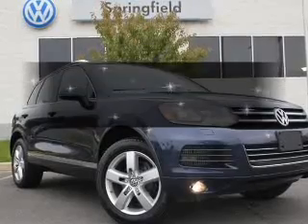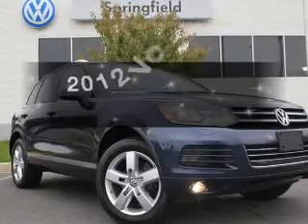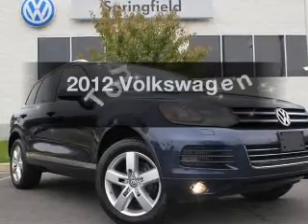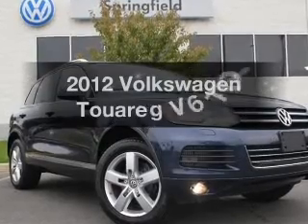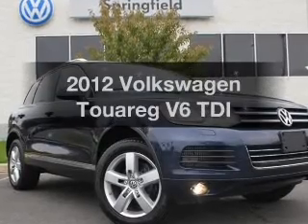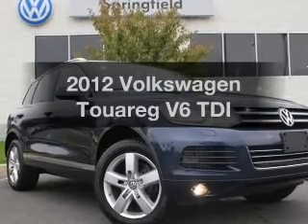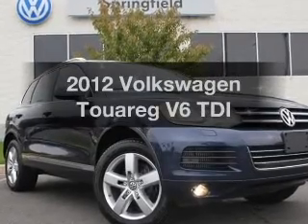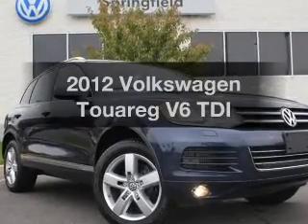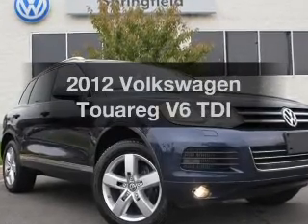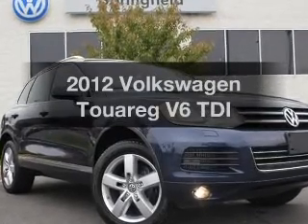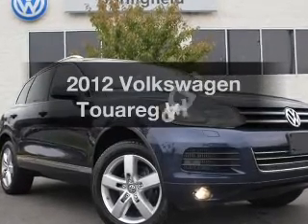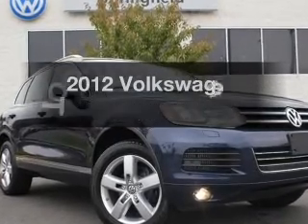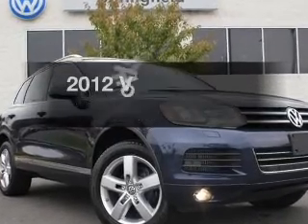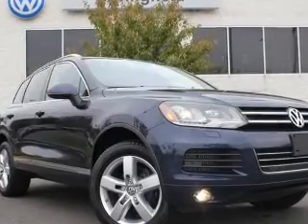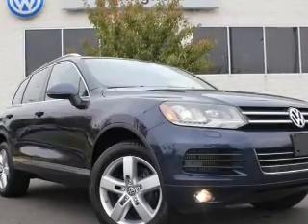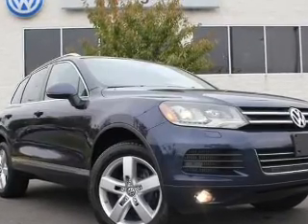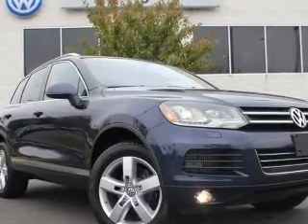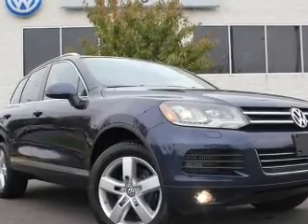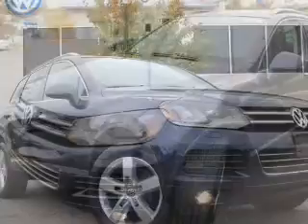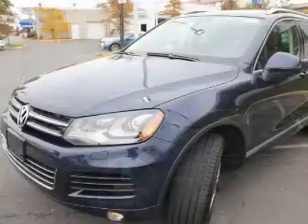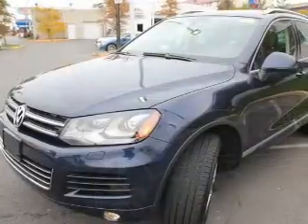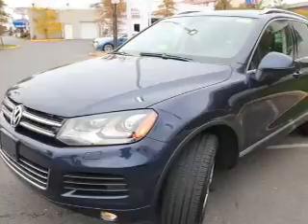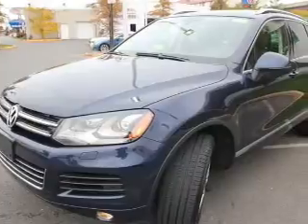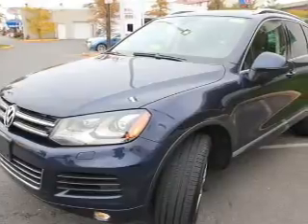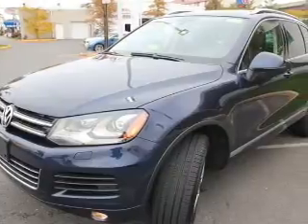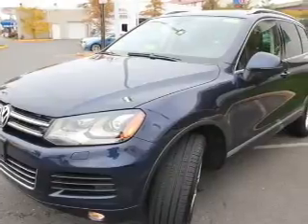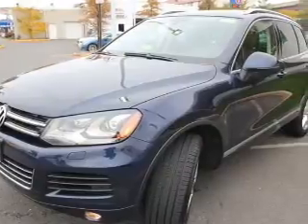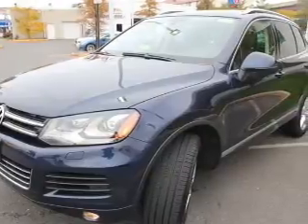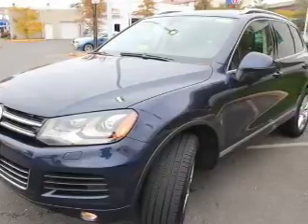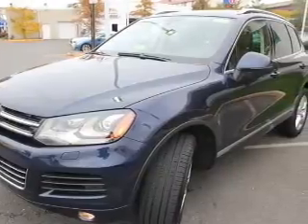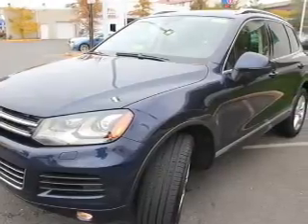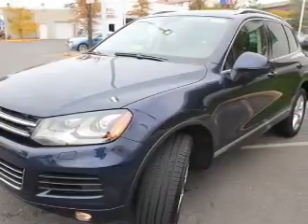Imagine yourself in this 2012 Volkswagen Touring. If you're looking for an automobile with great attributes, look no further.